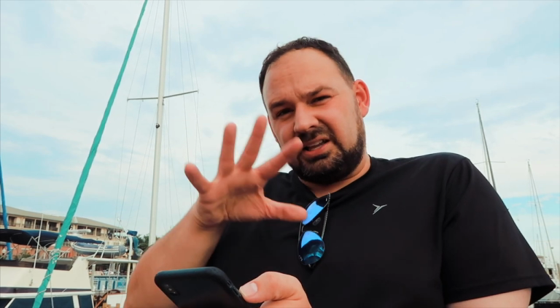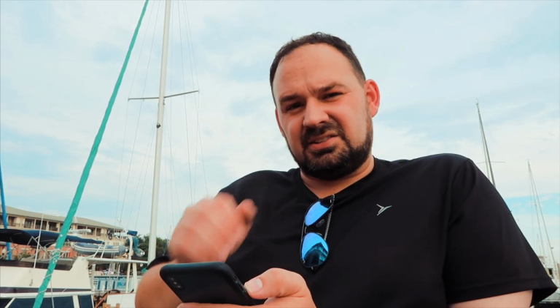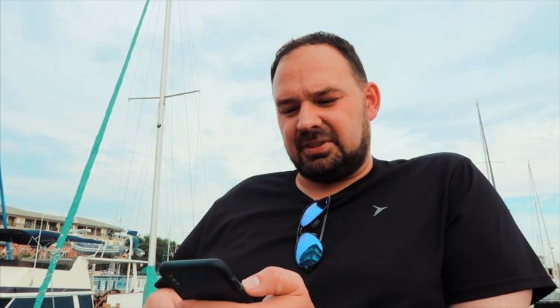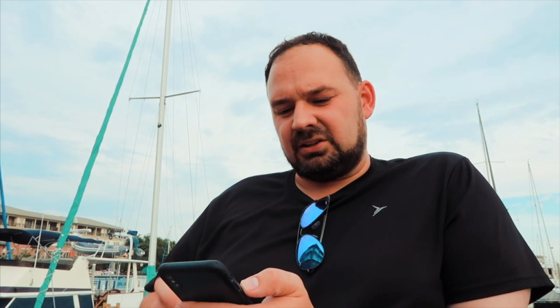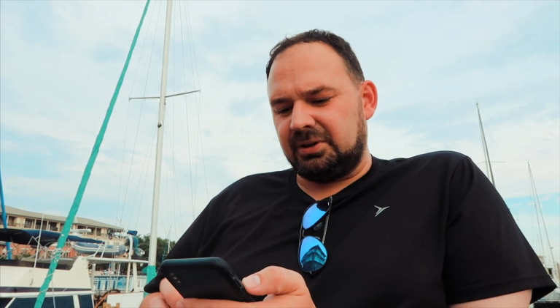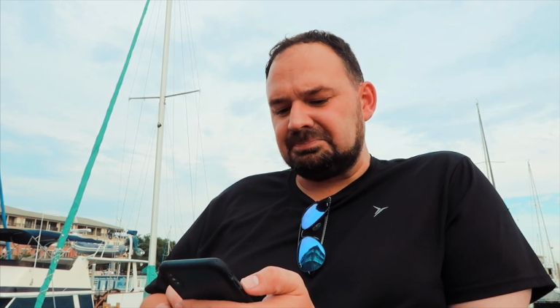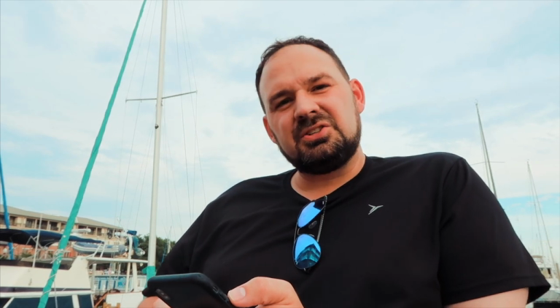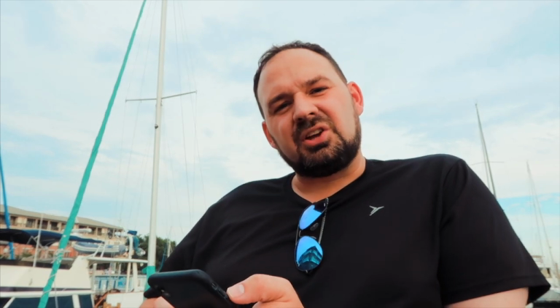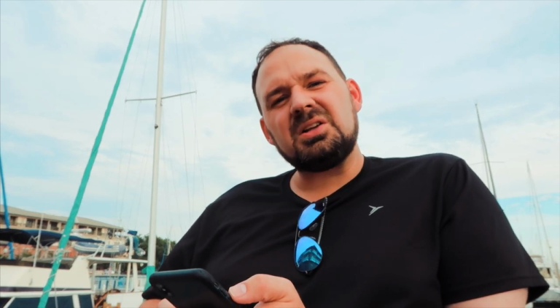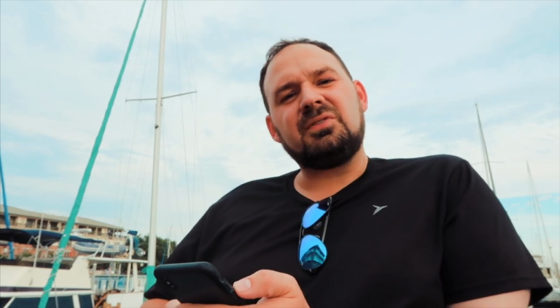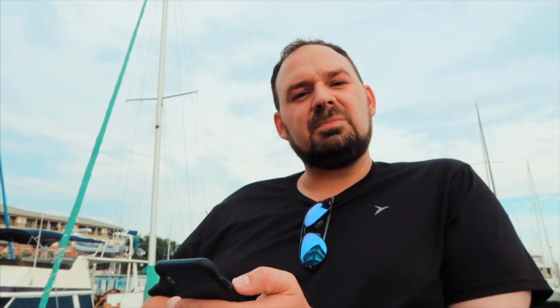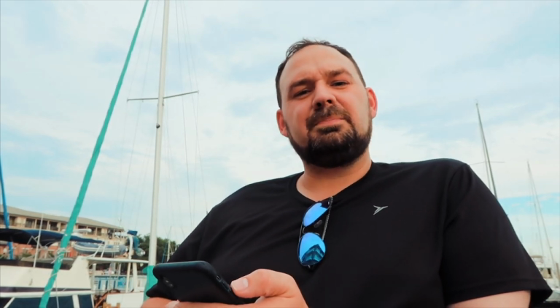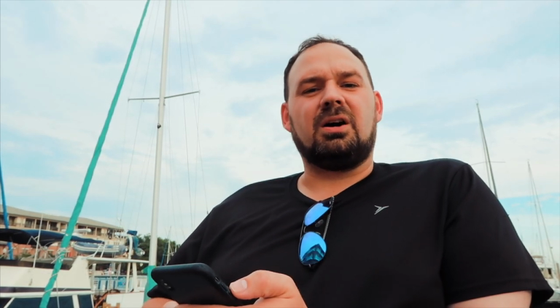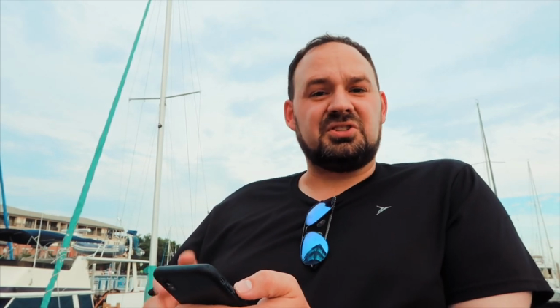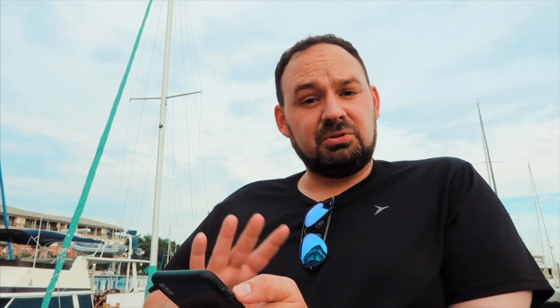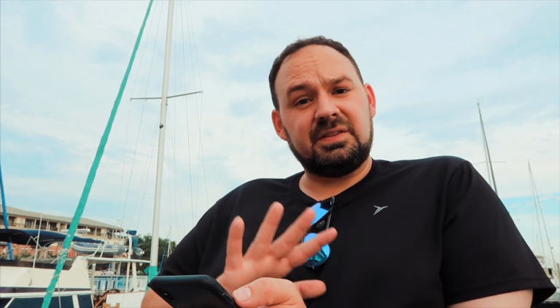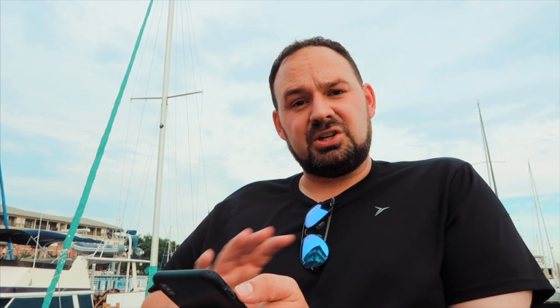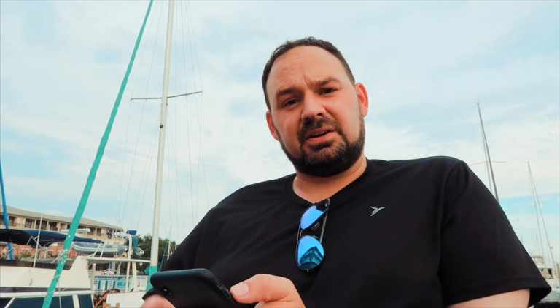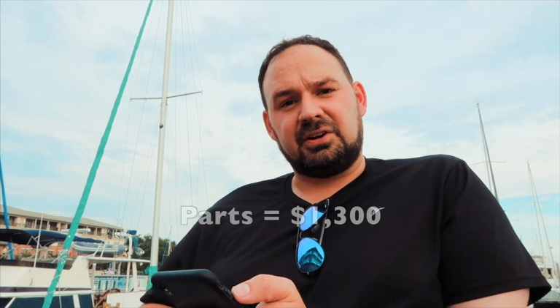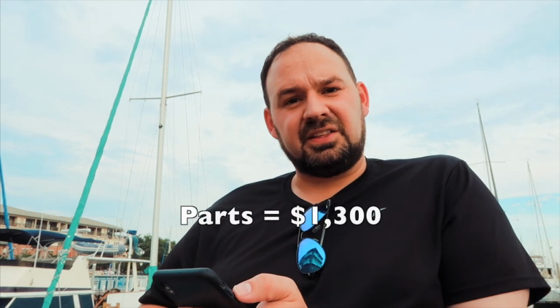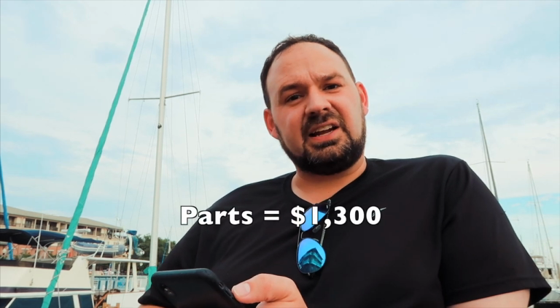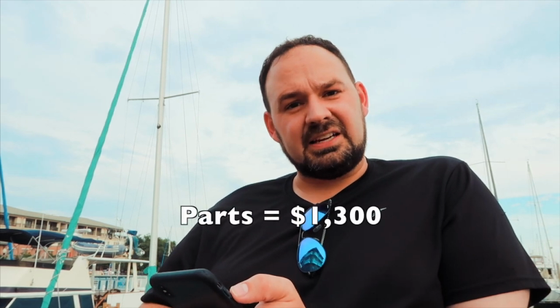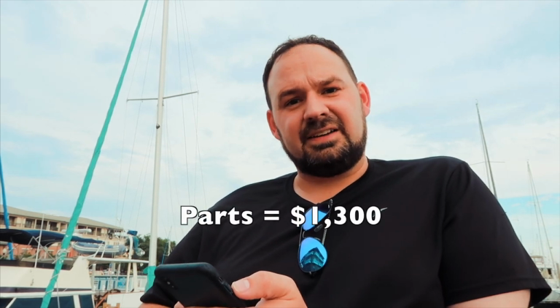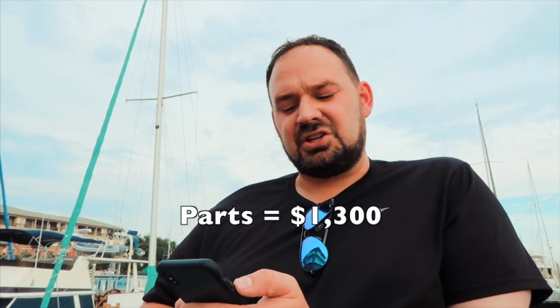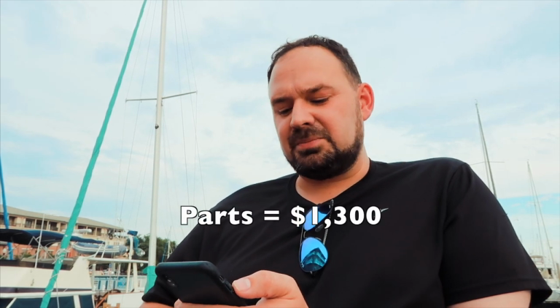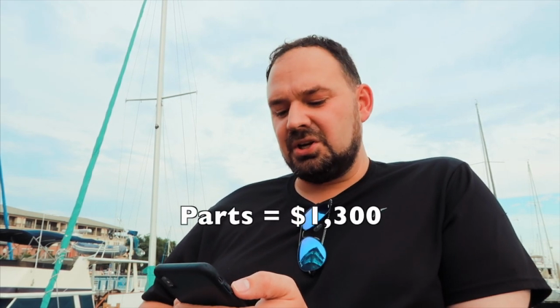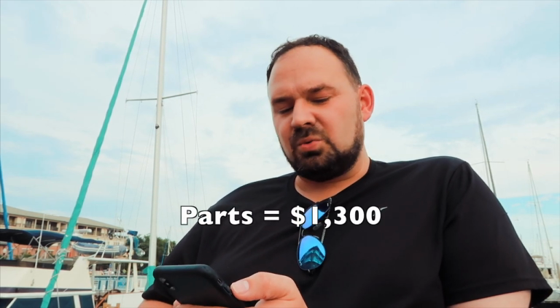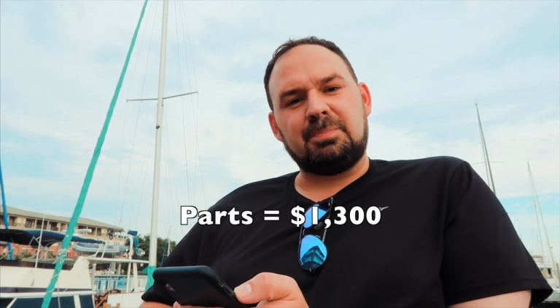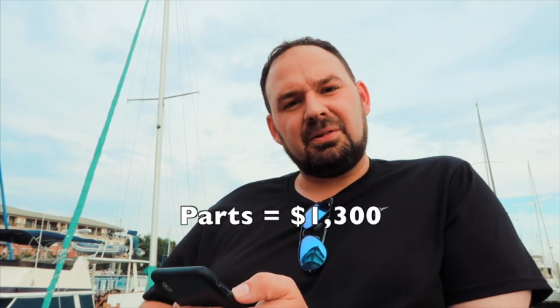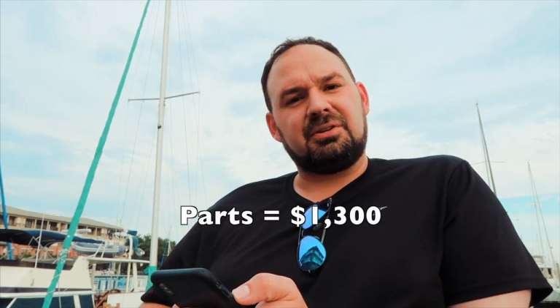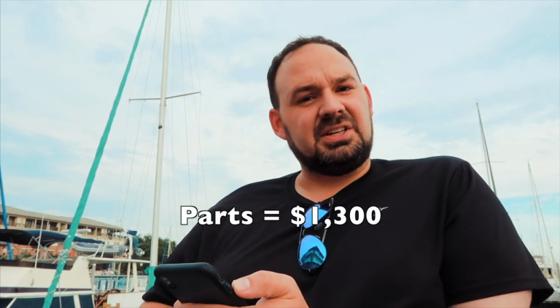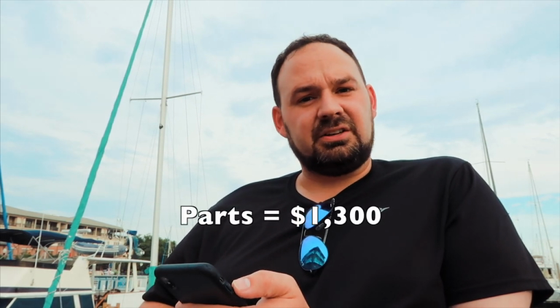The cost of all my parts, including shipping for anything I had to have shipped, was about $1,300.